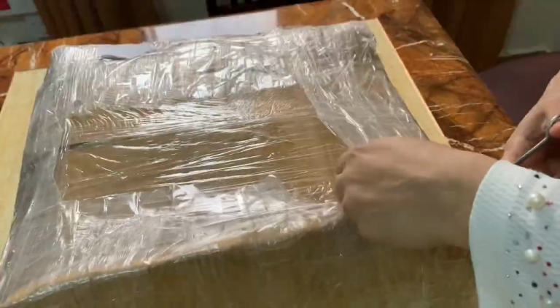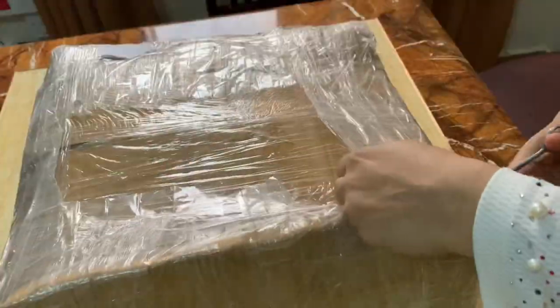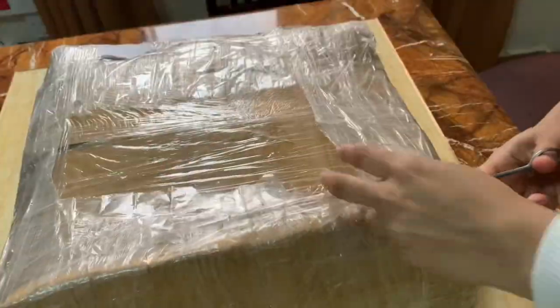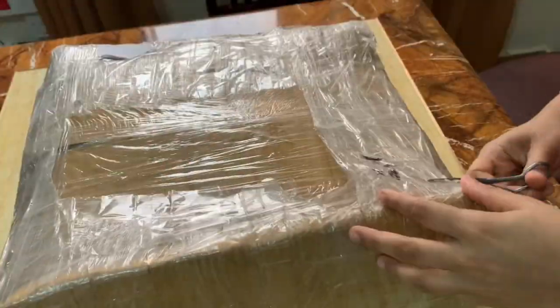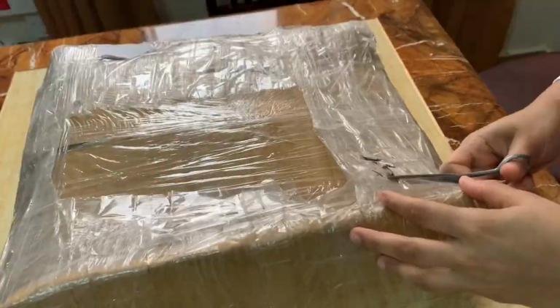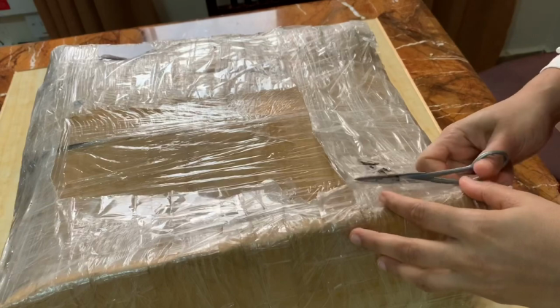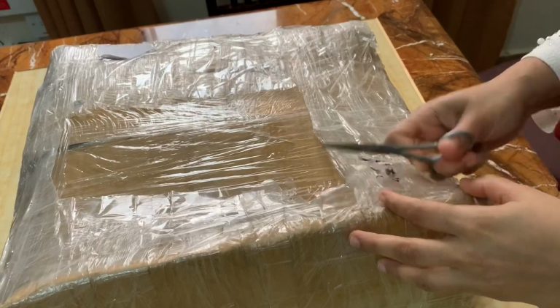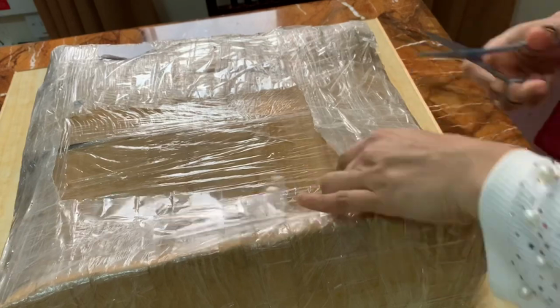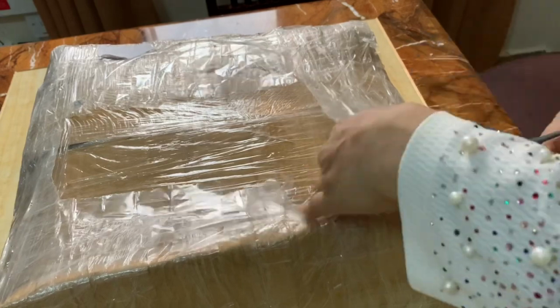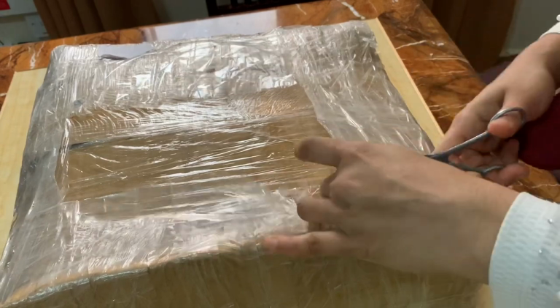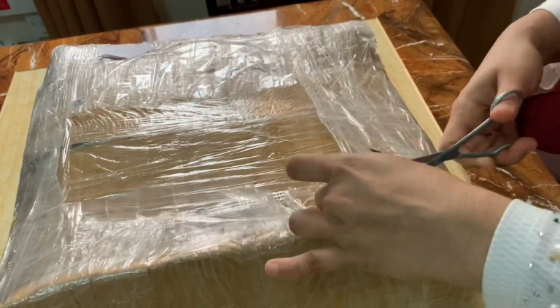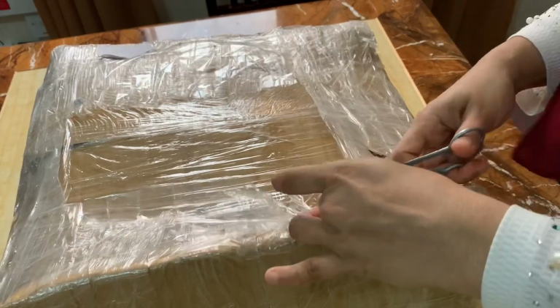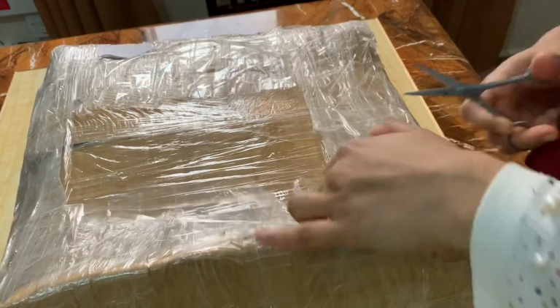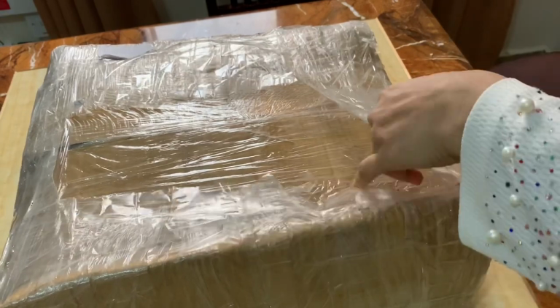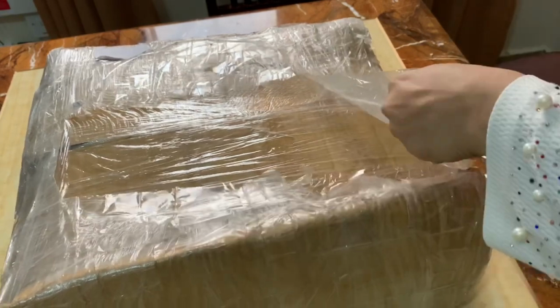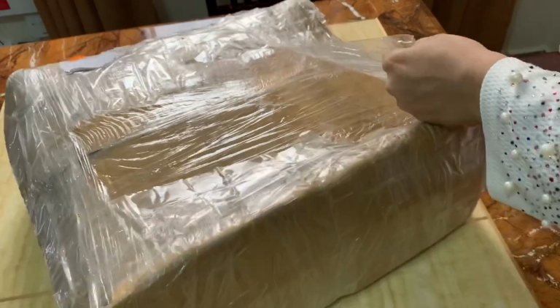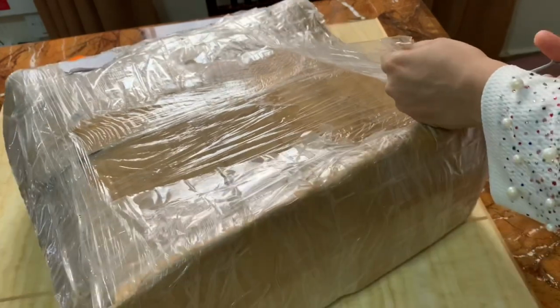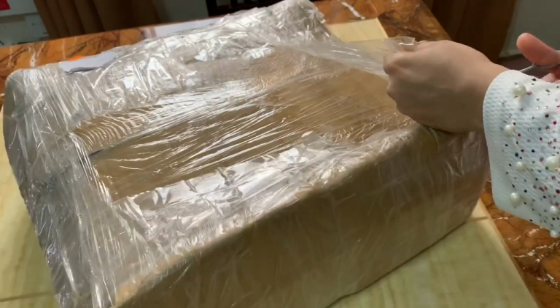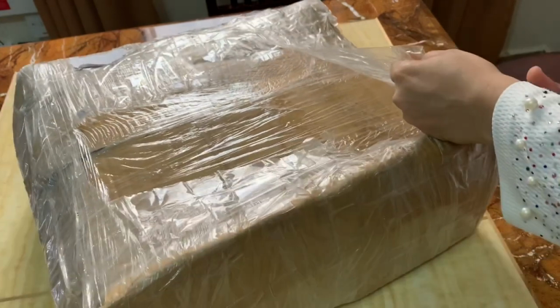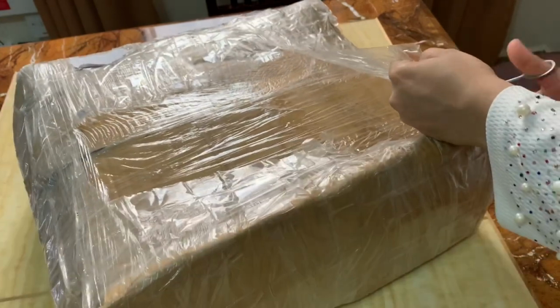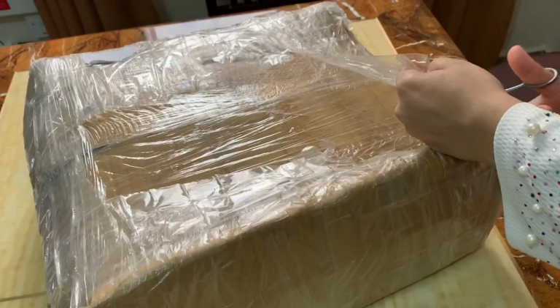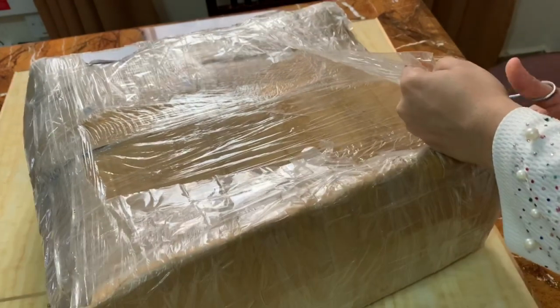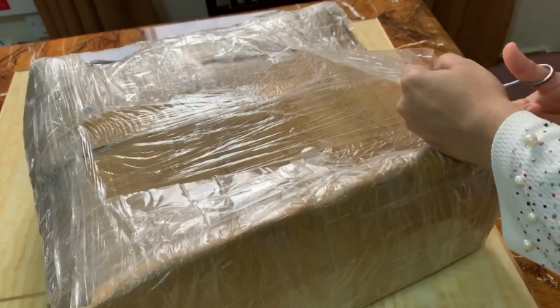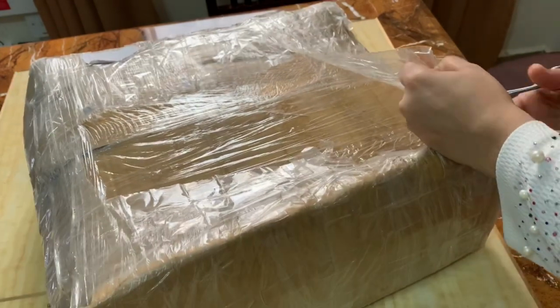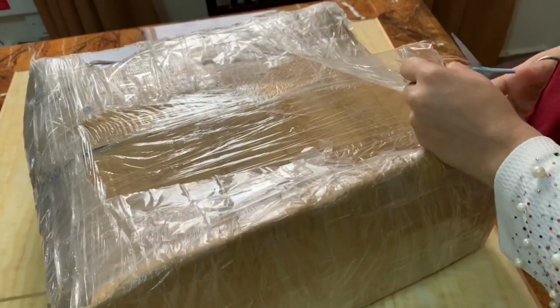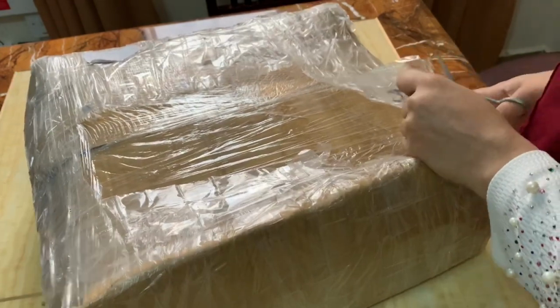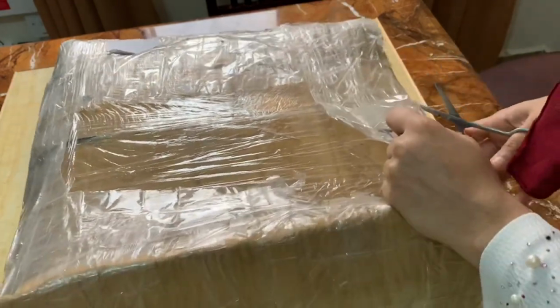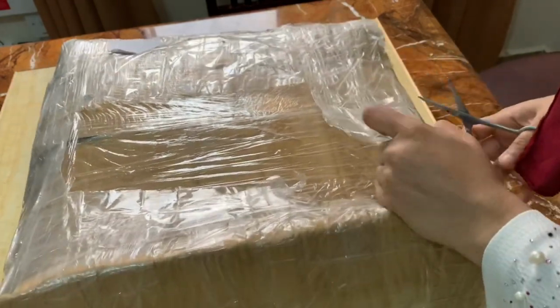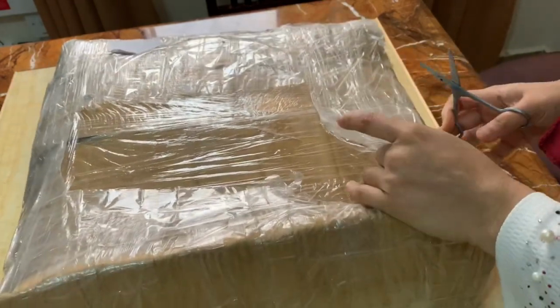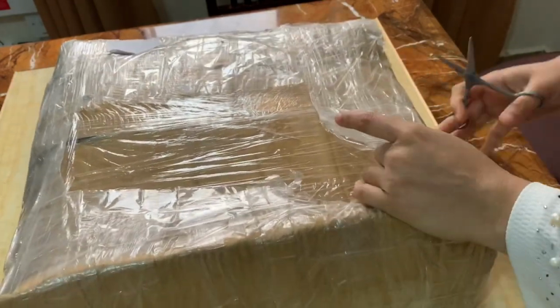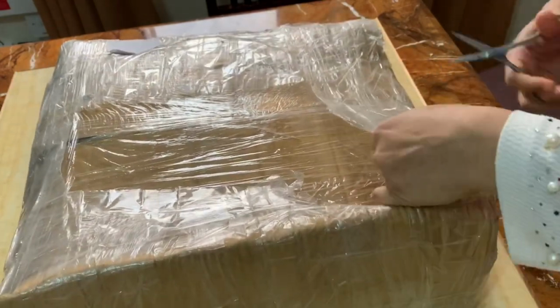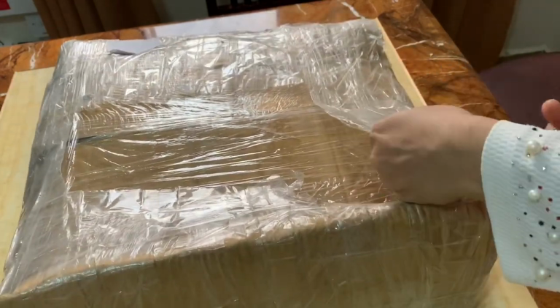Hello friends, welcome back to my channel. It's me, Nuna. I'm going to show you an unboxing video.